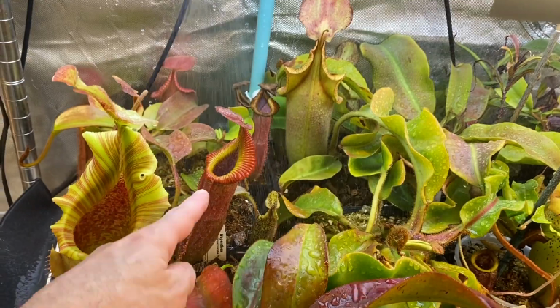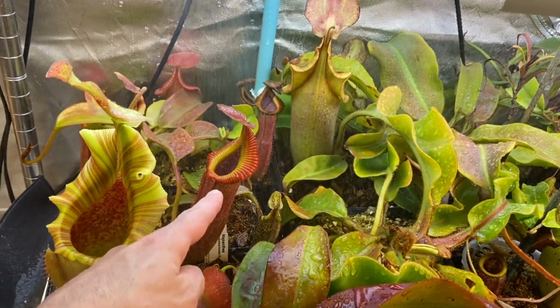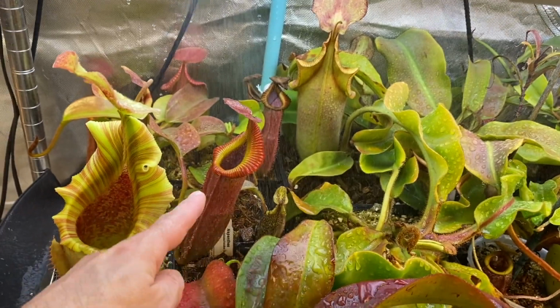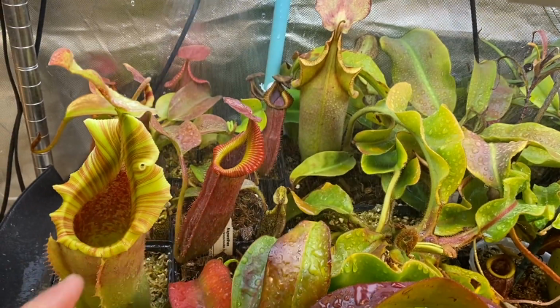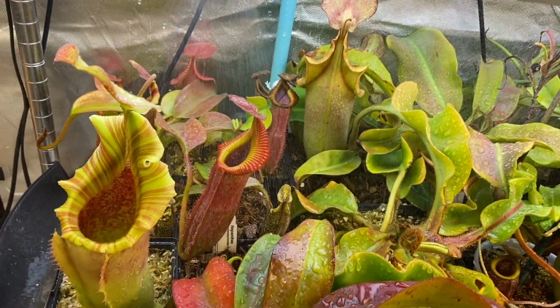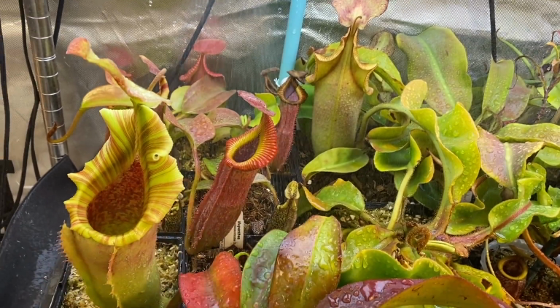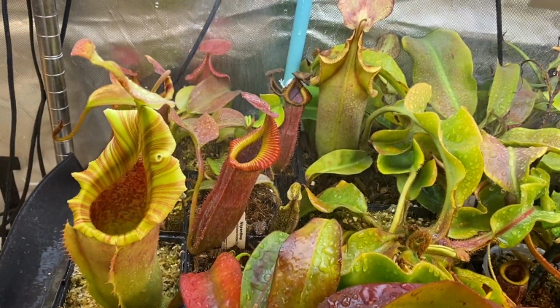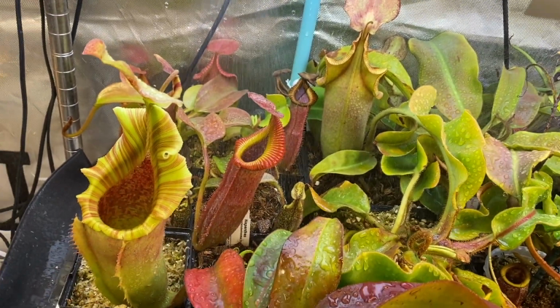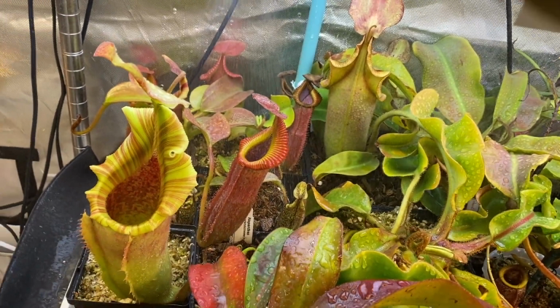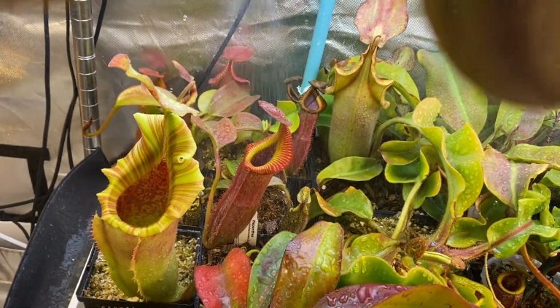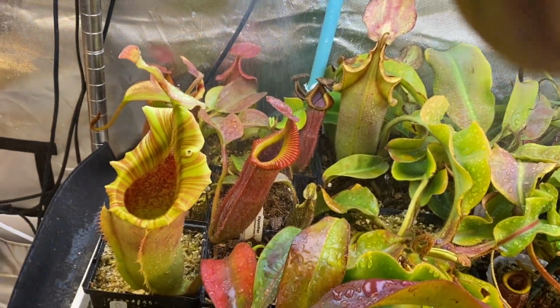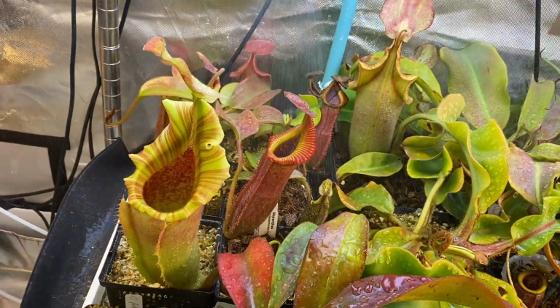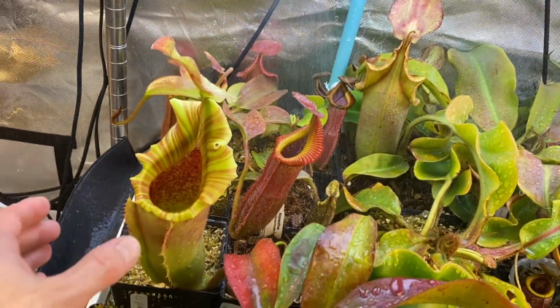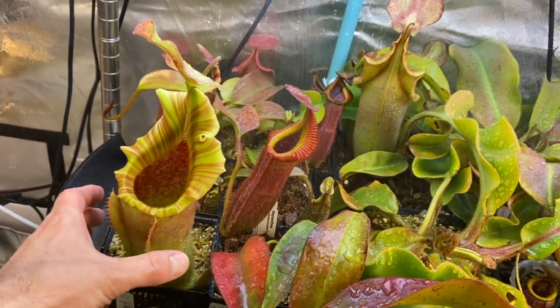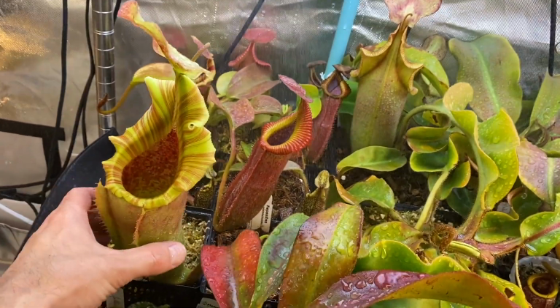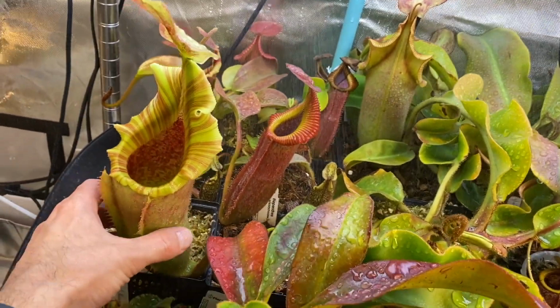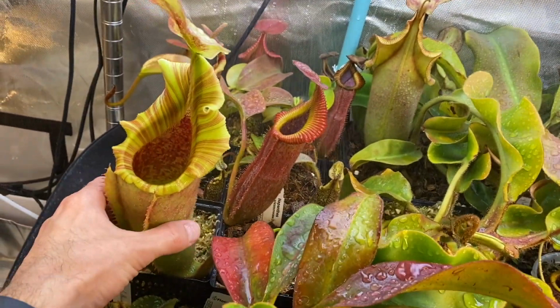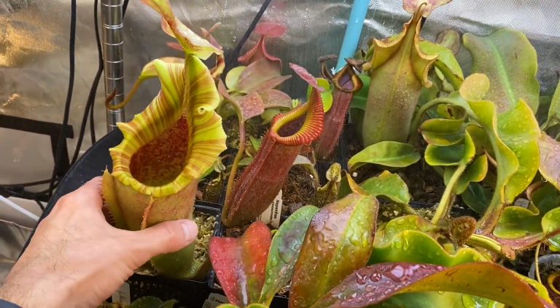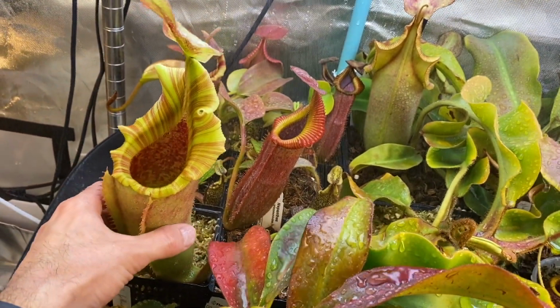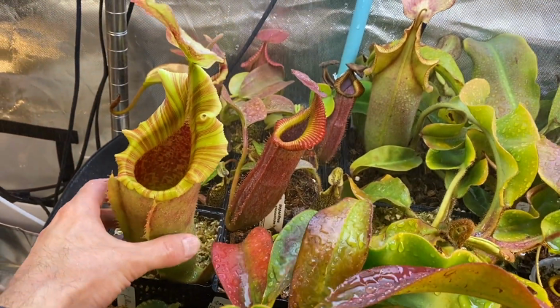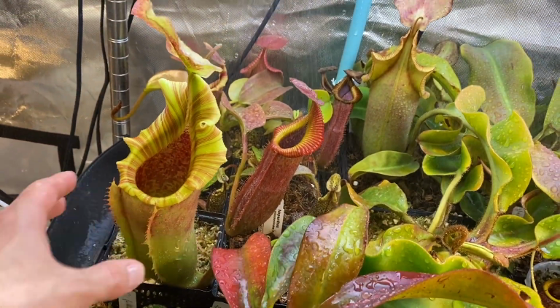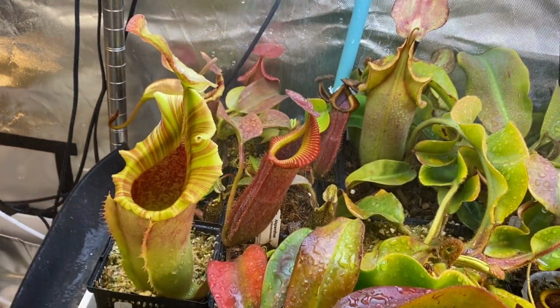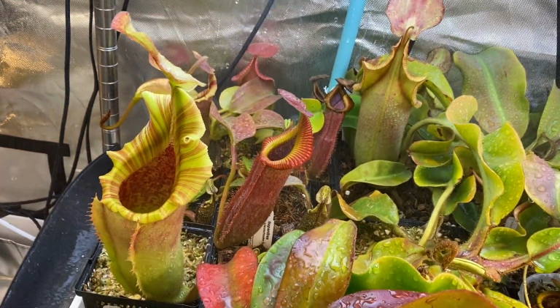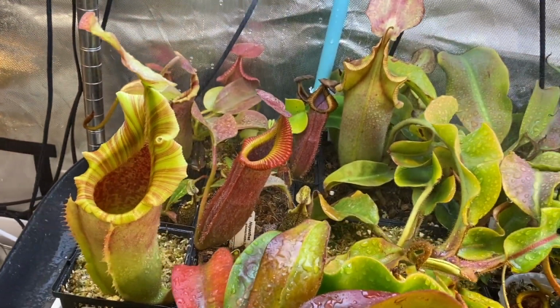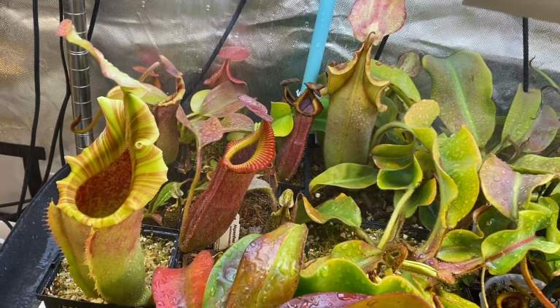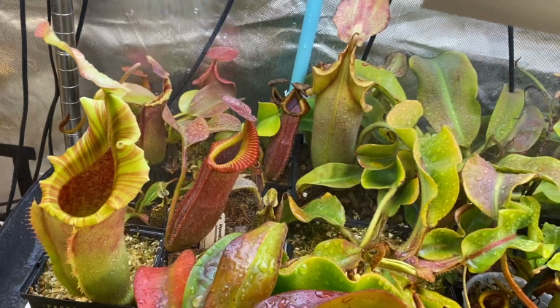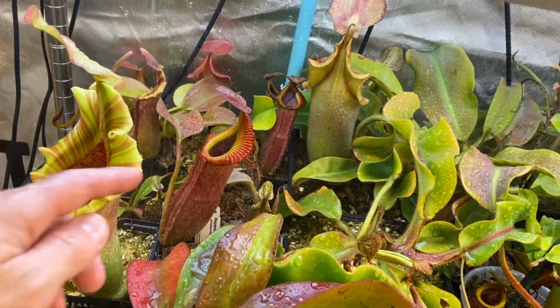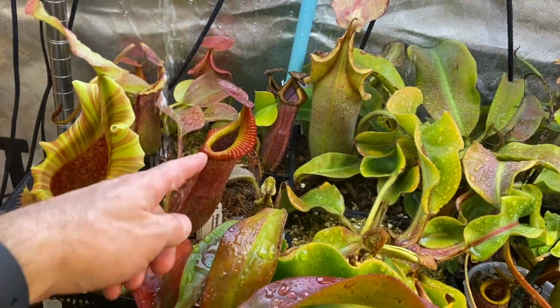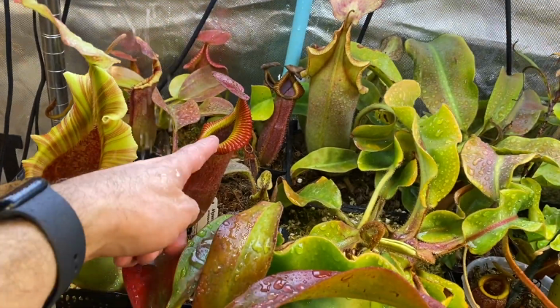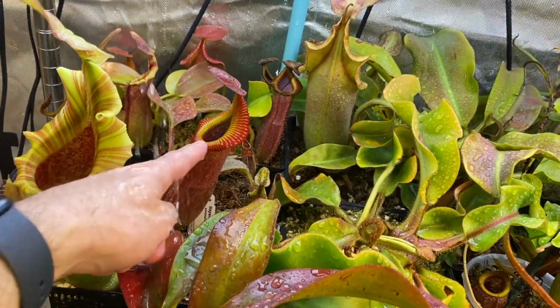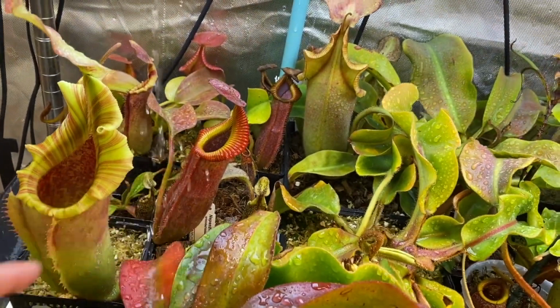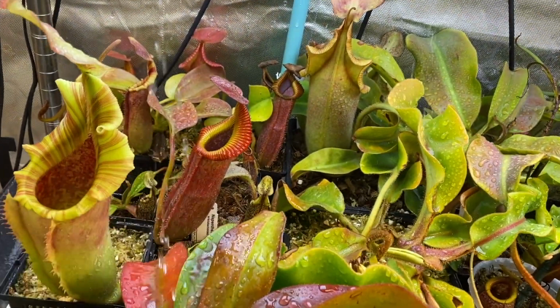This picture — so beautiful. Nice Nepenthes Veitchii Troismadiensis here as well. And this is Nepenthes Veitchii Edwardsiana.